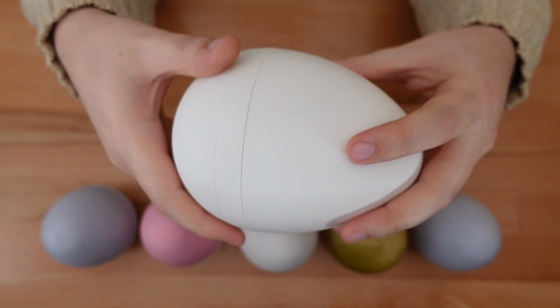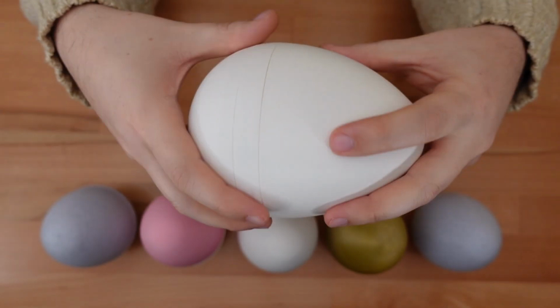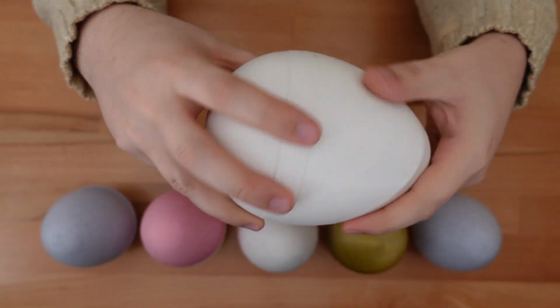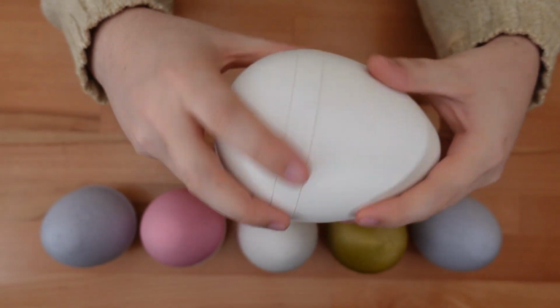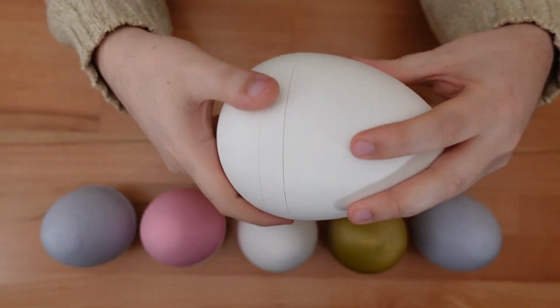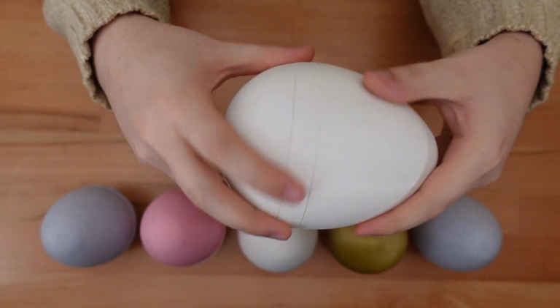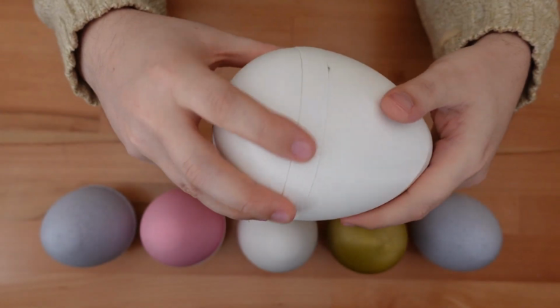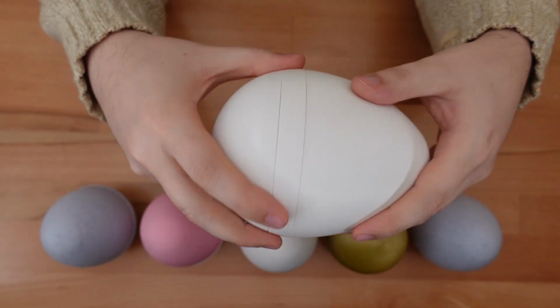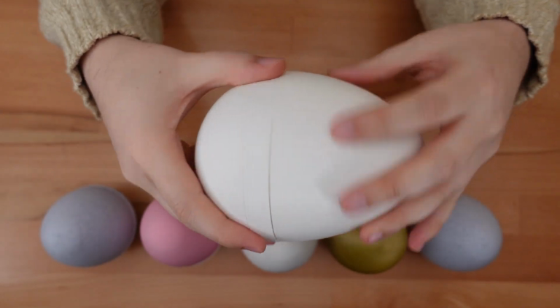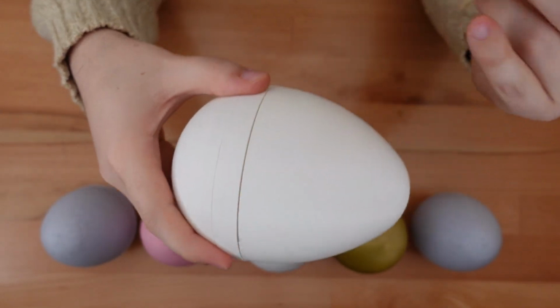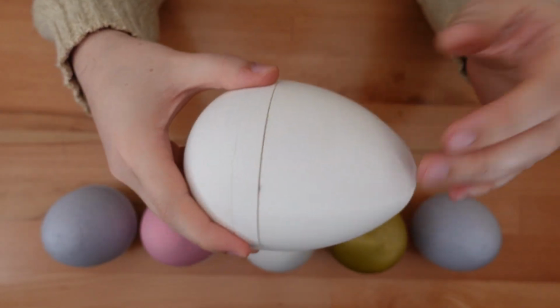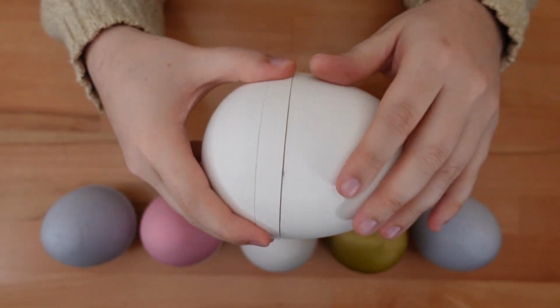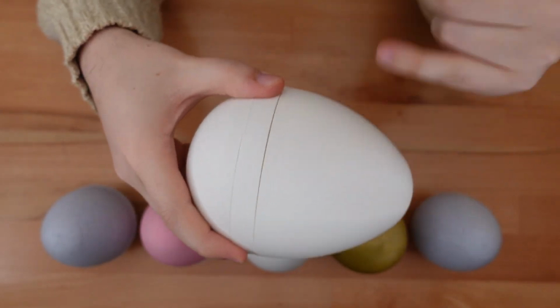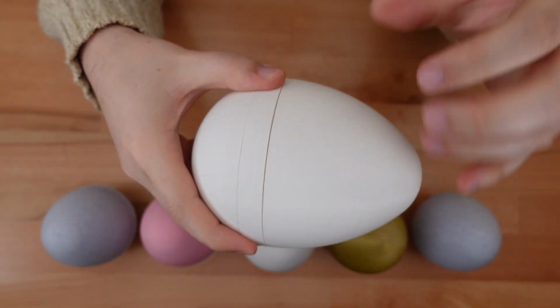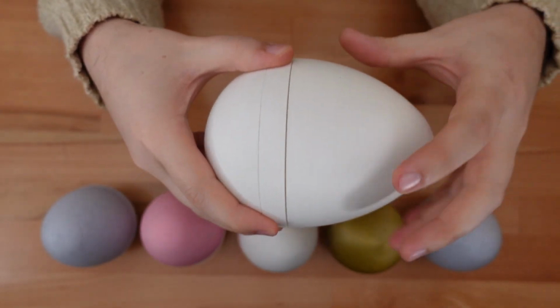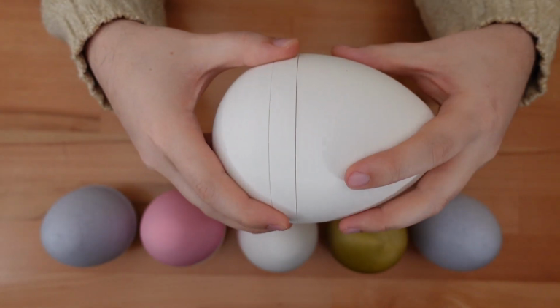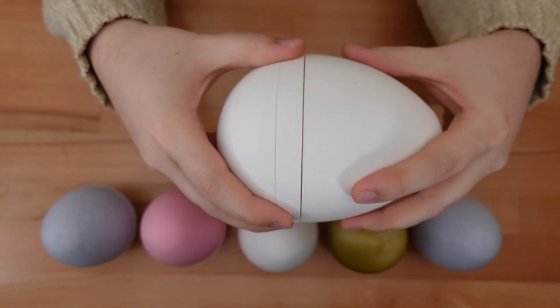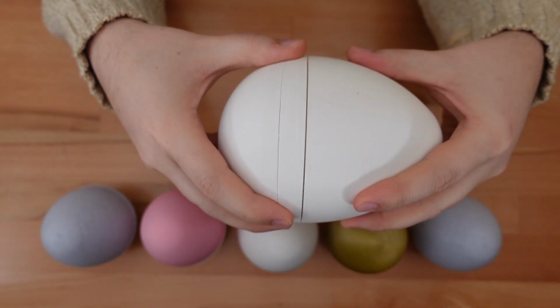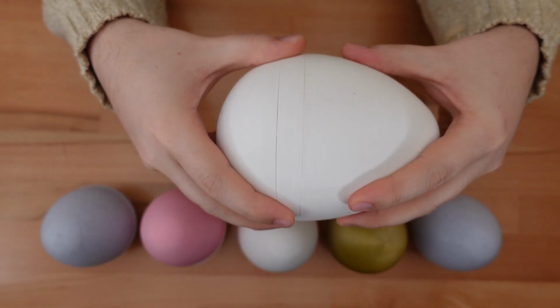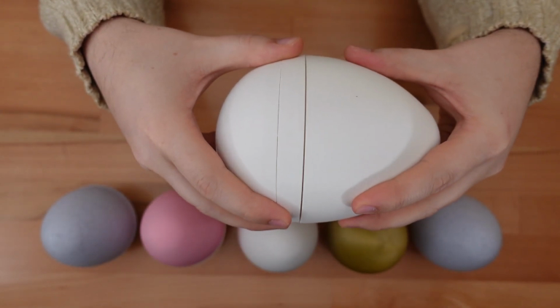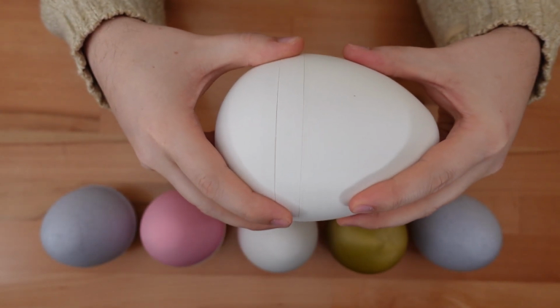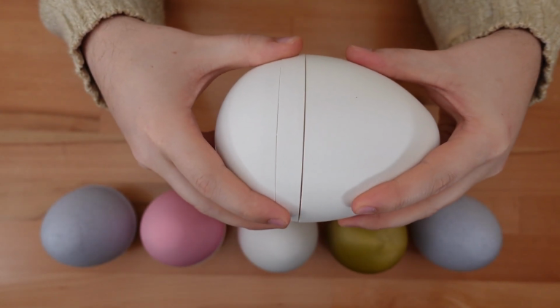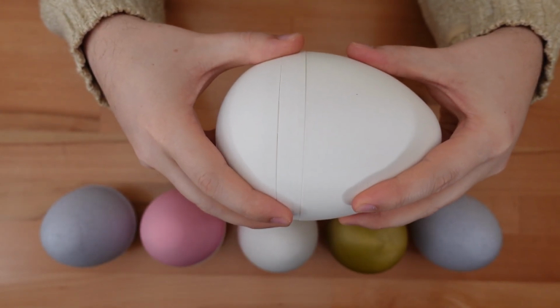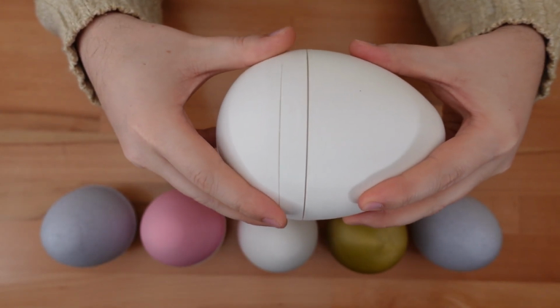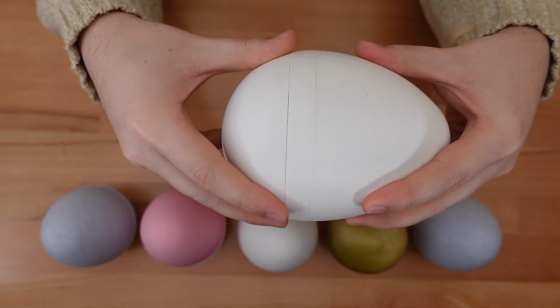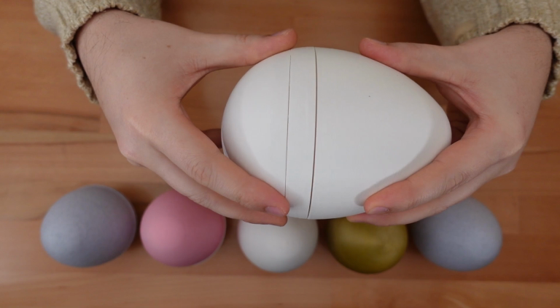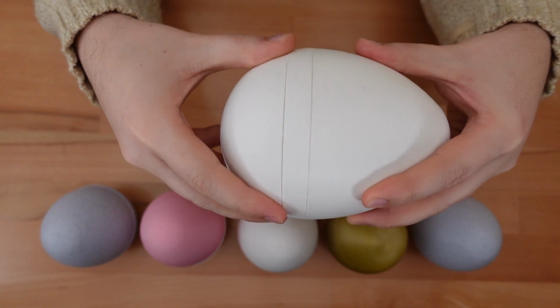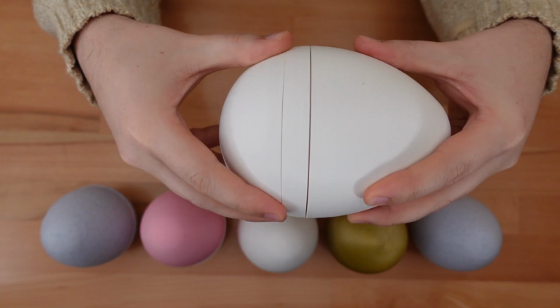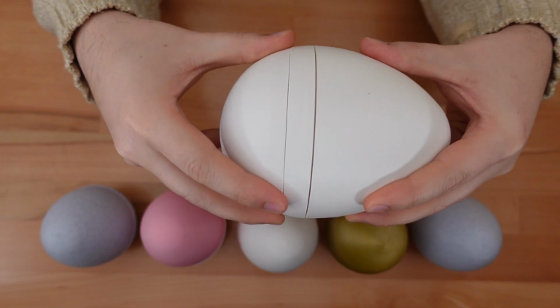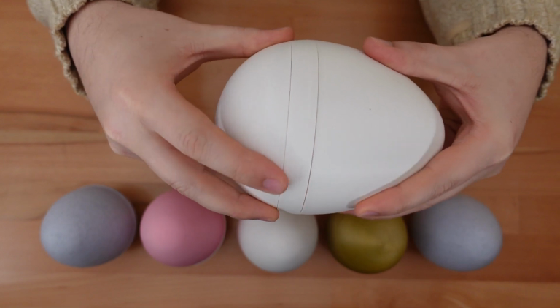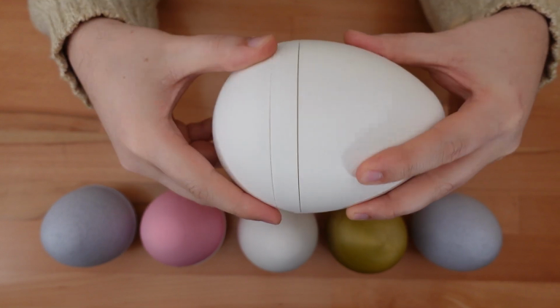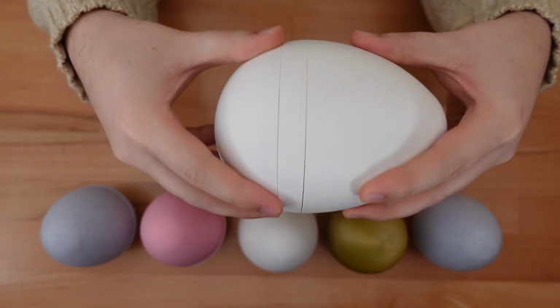This 130% scale print works fine, but the lid feels a little loose even when it's locked.